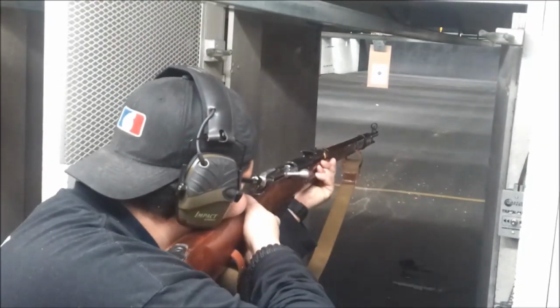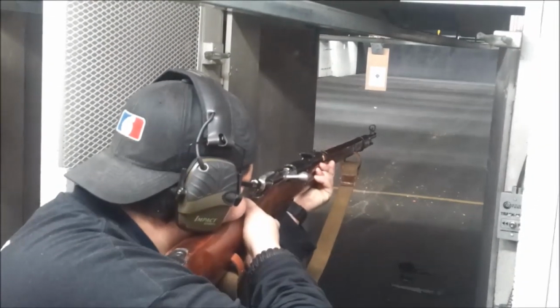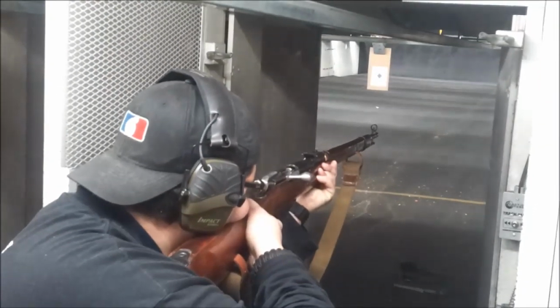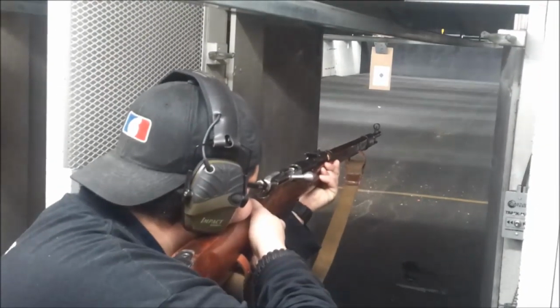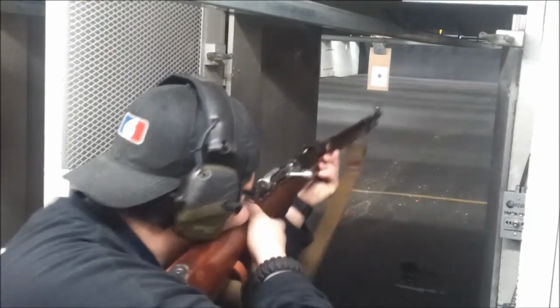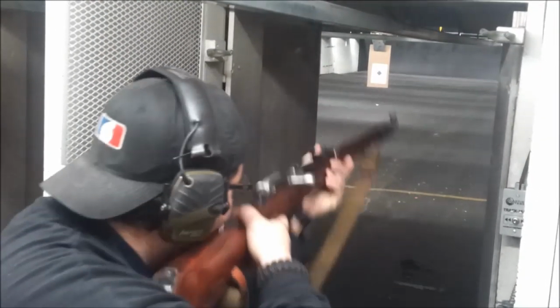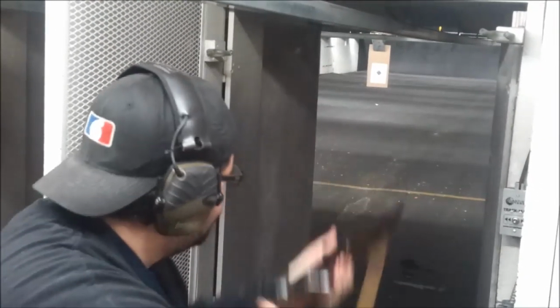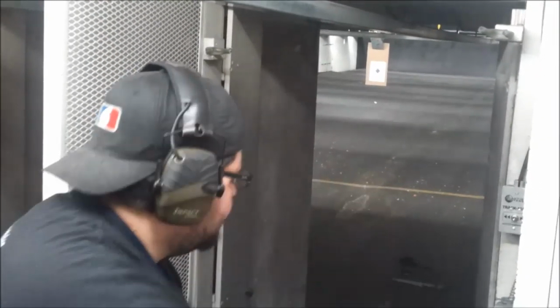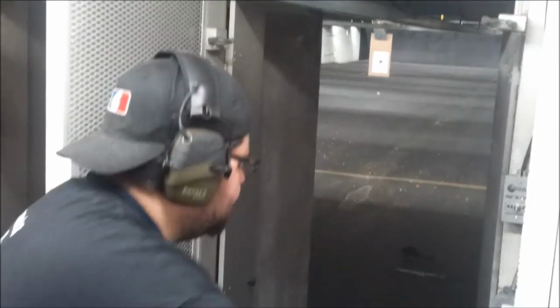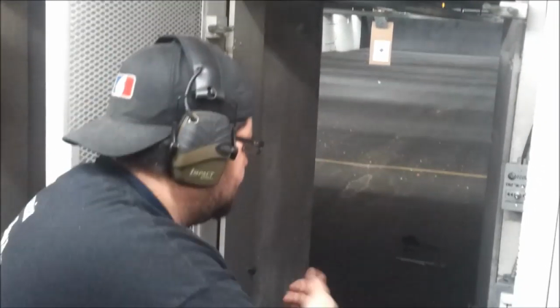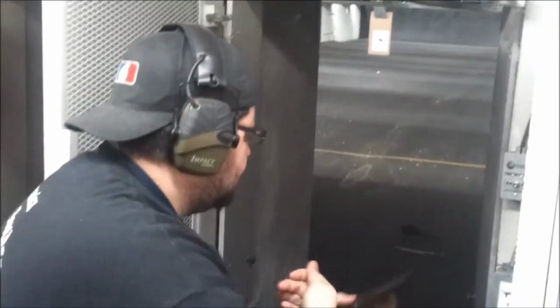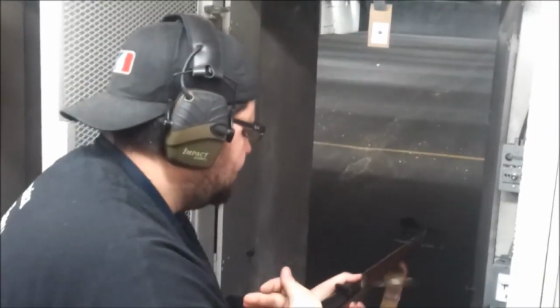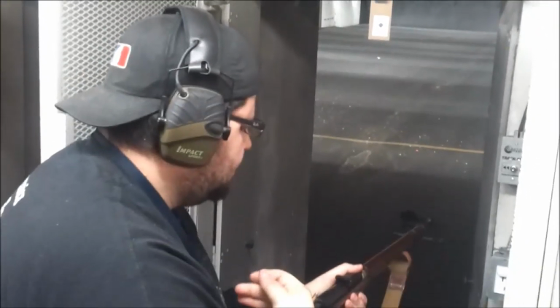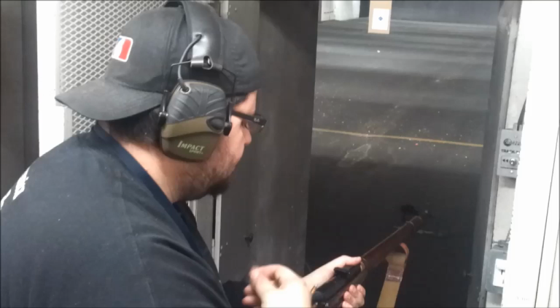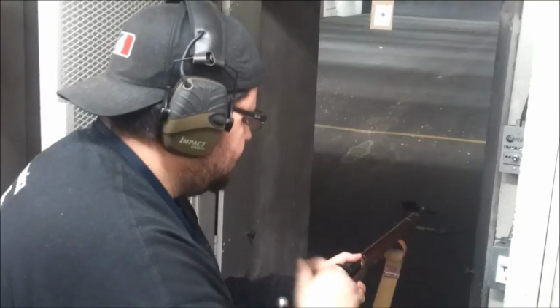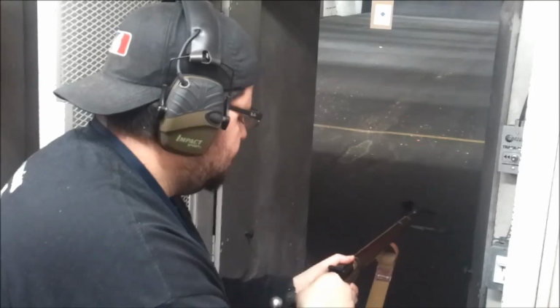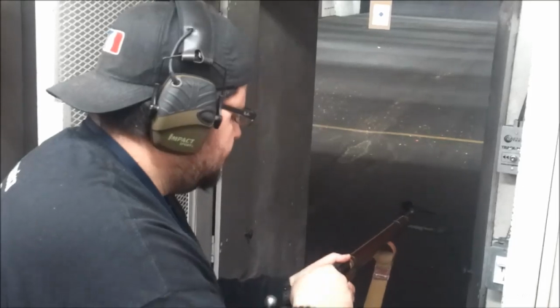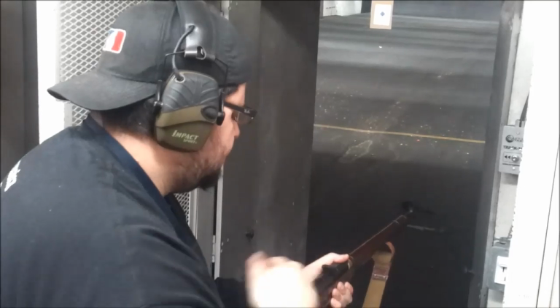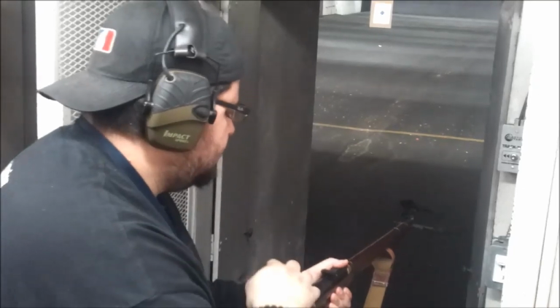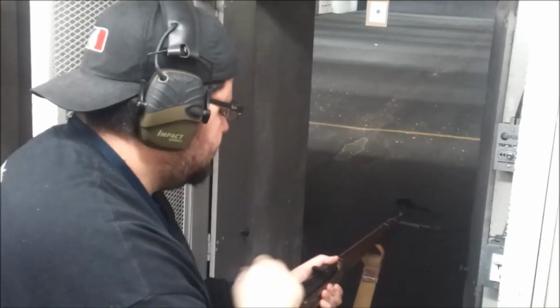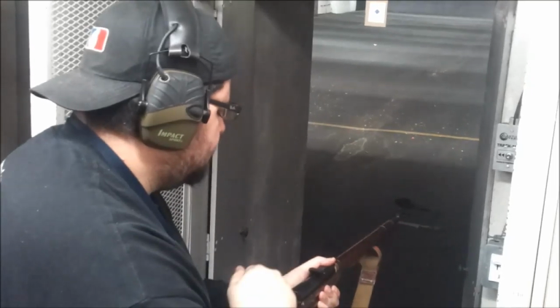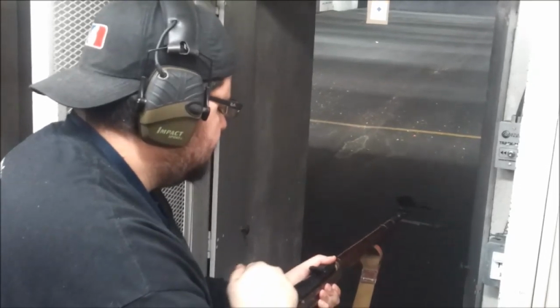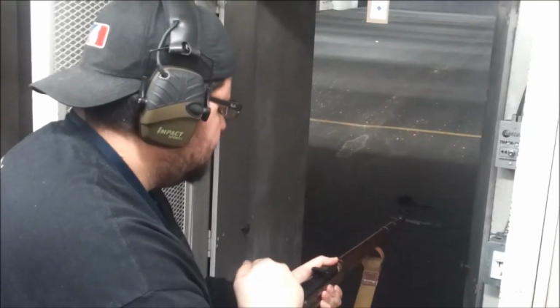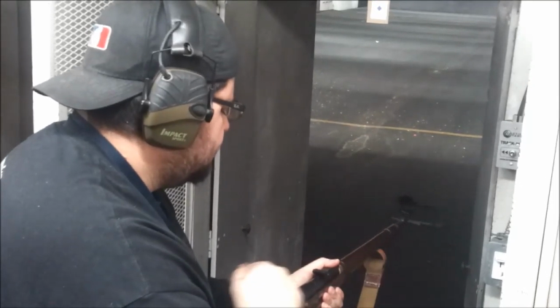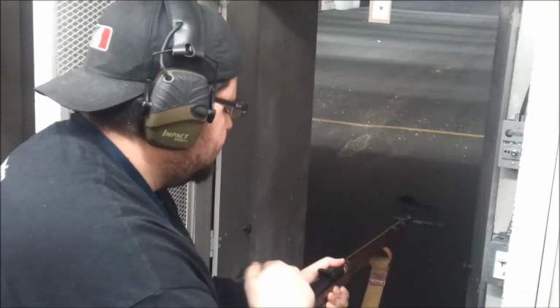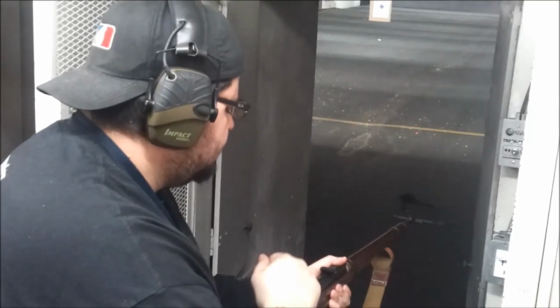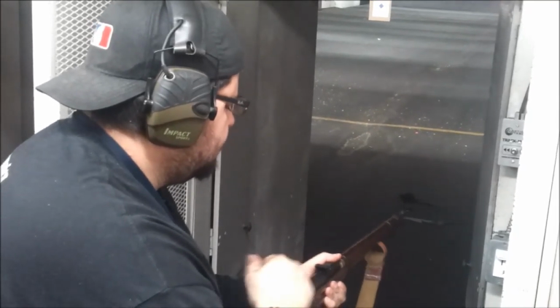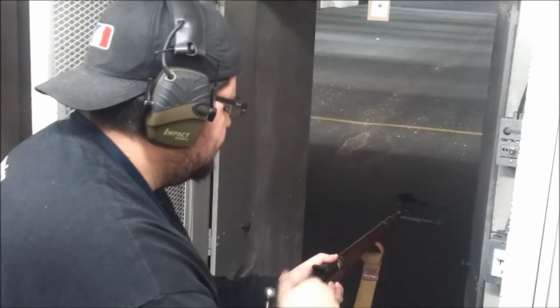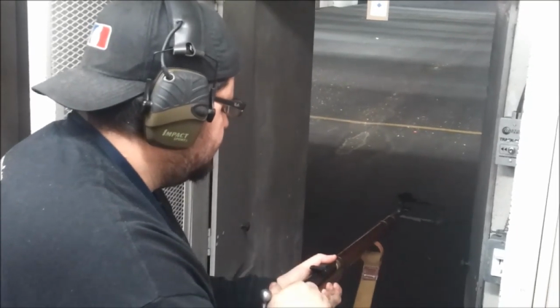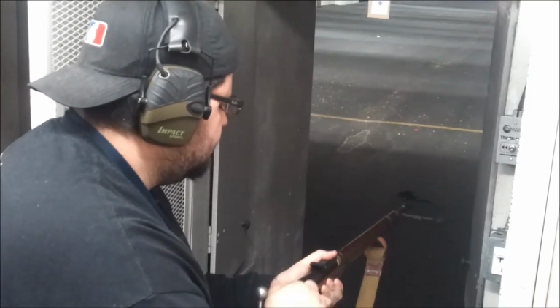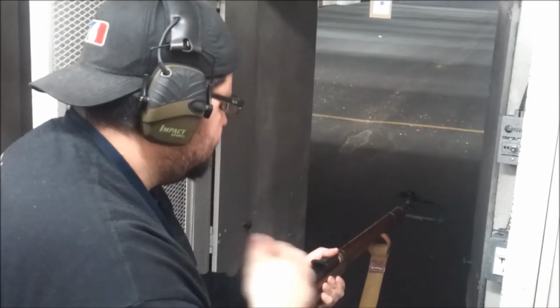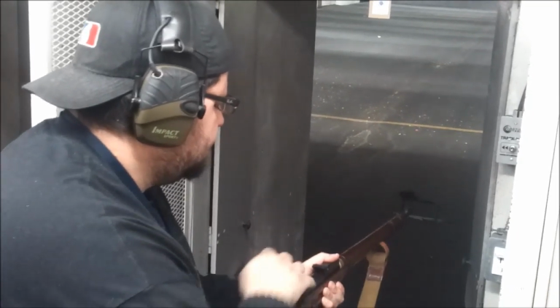Ready to go? Ready to go ahead and get yourself to the right.